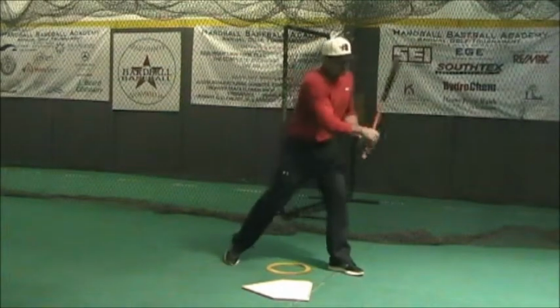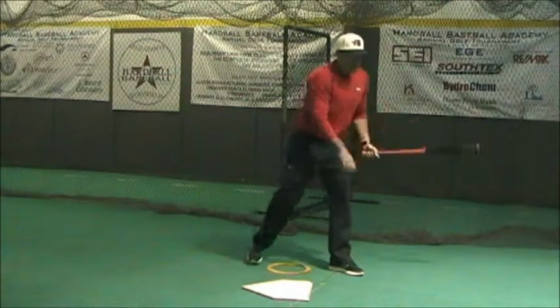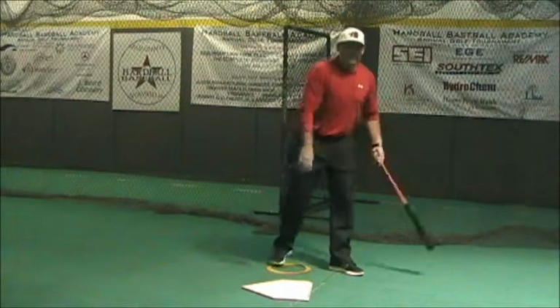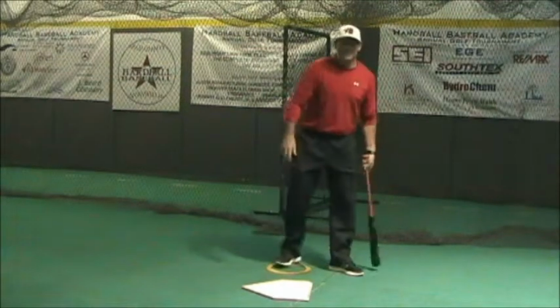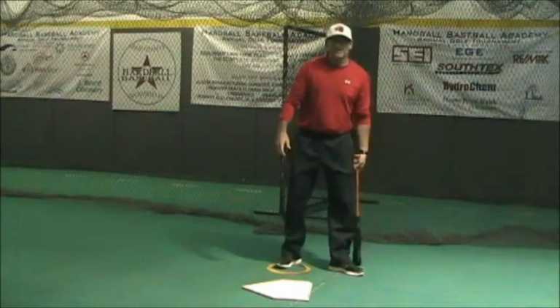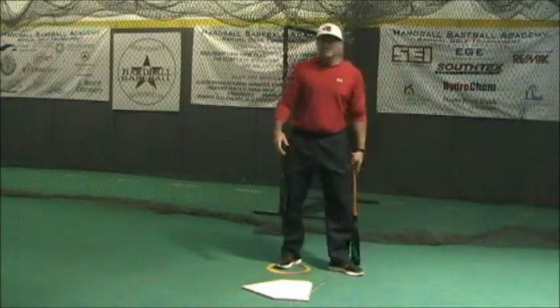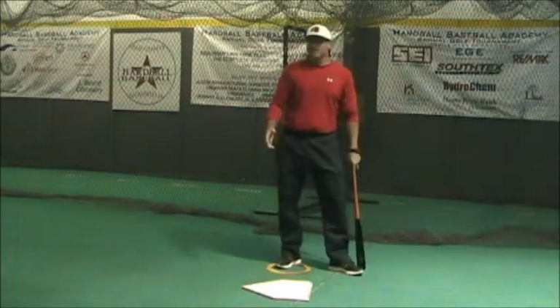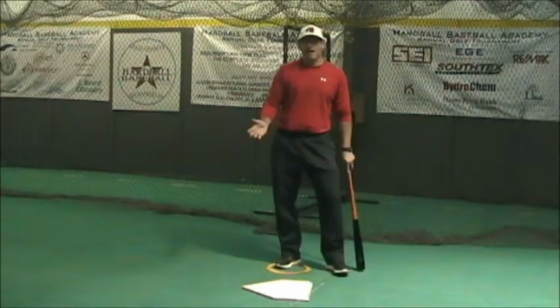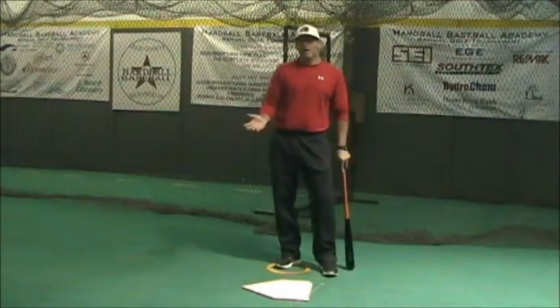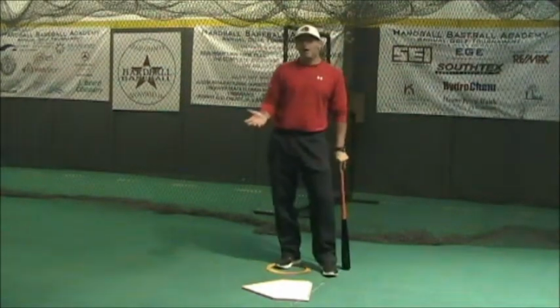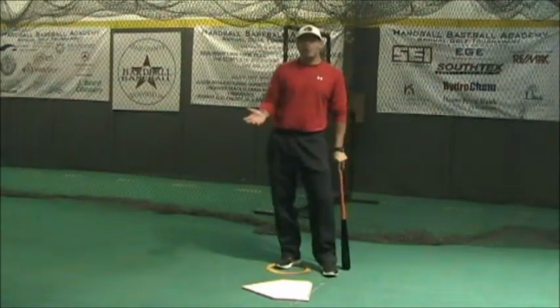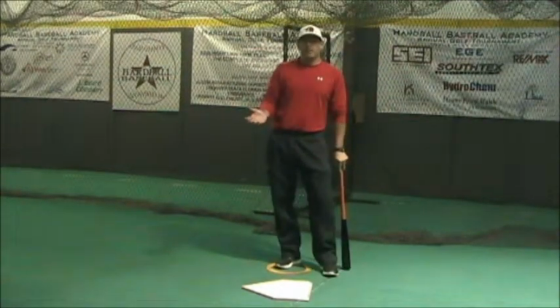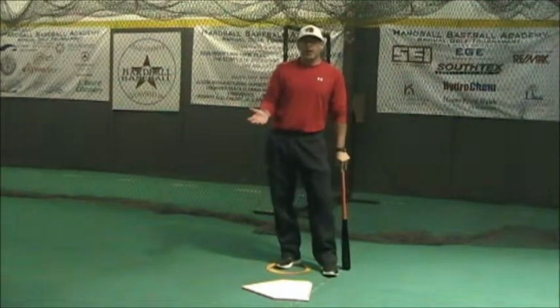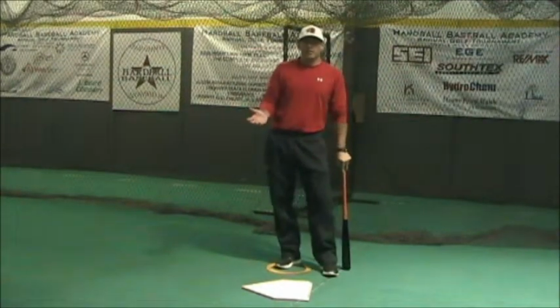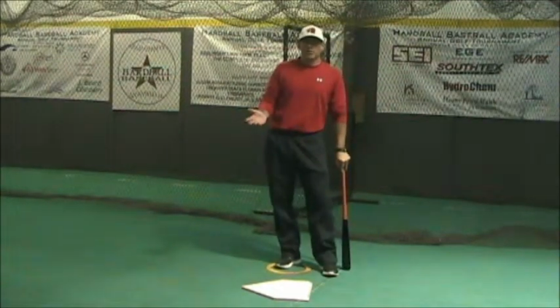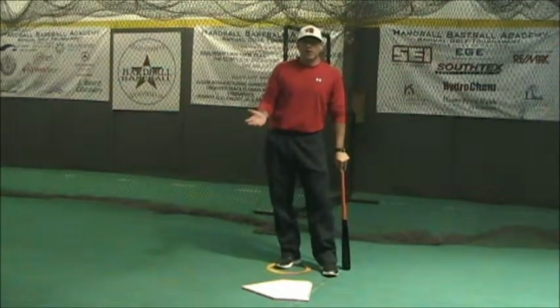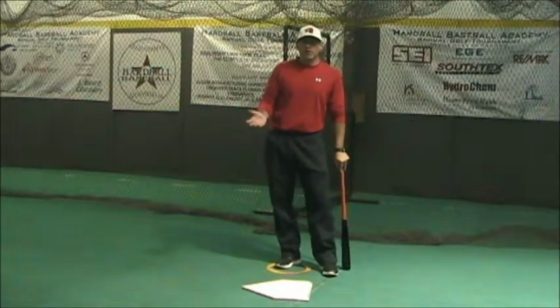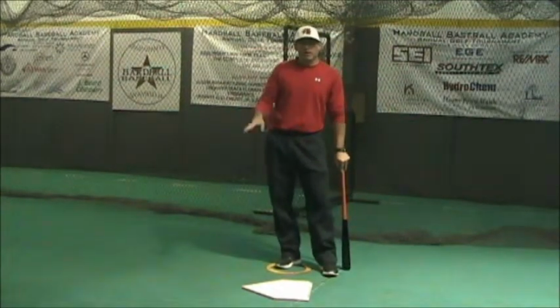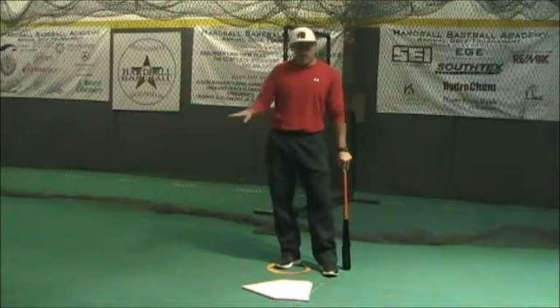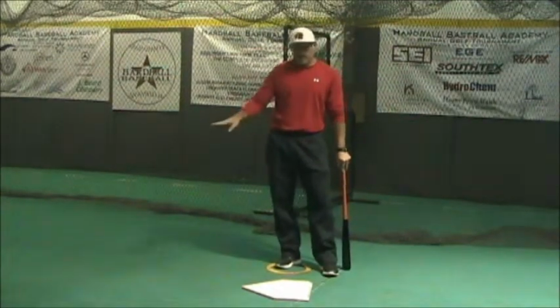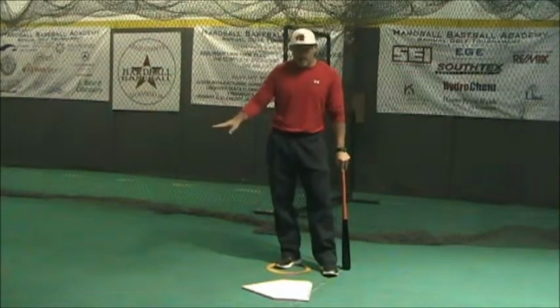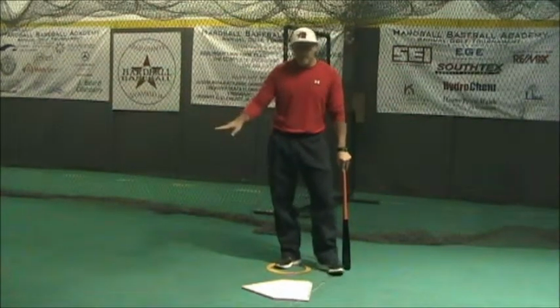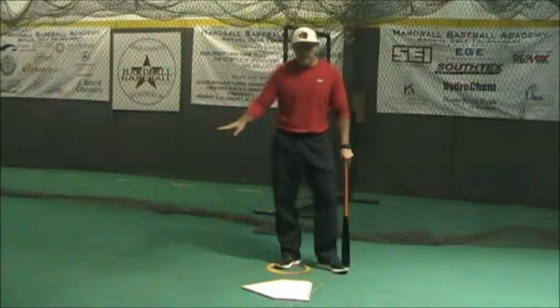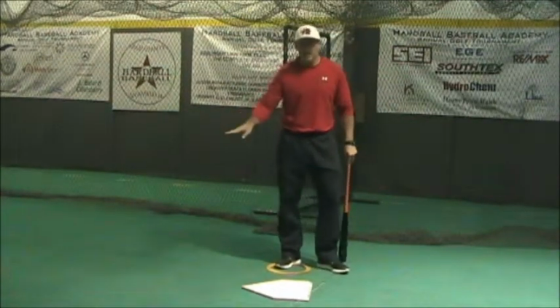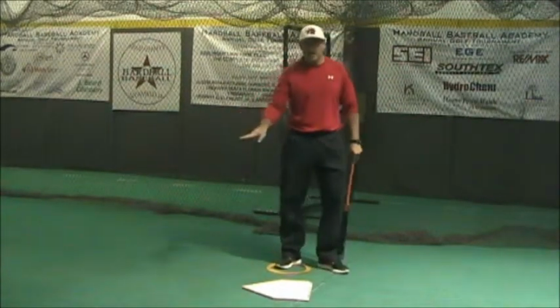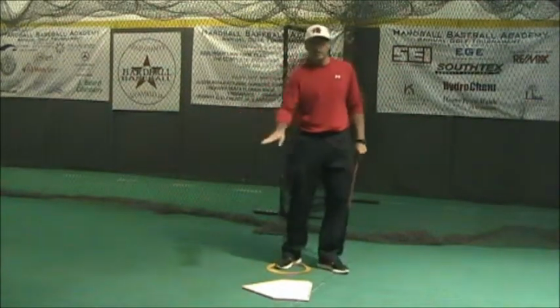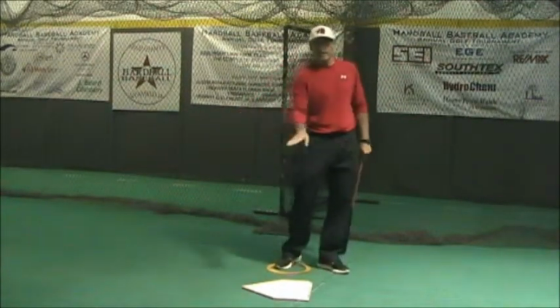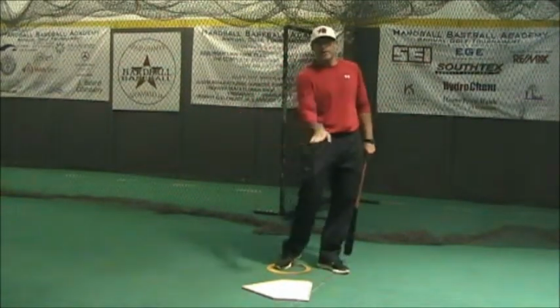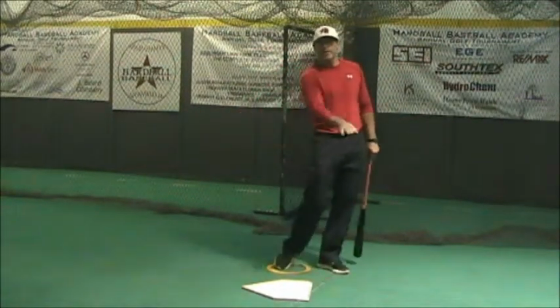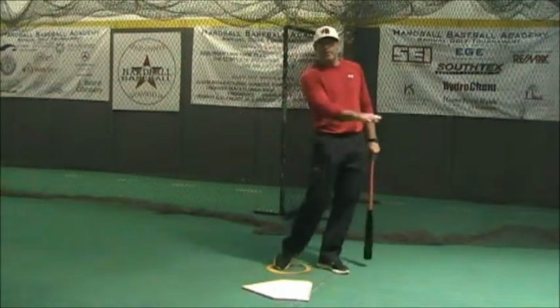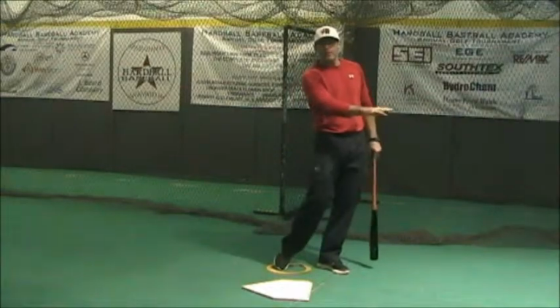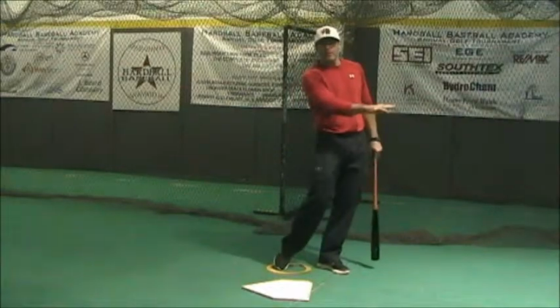And this is not an uppercut swing. Again, it's getting on plane with that pitch.